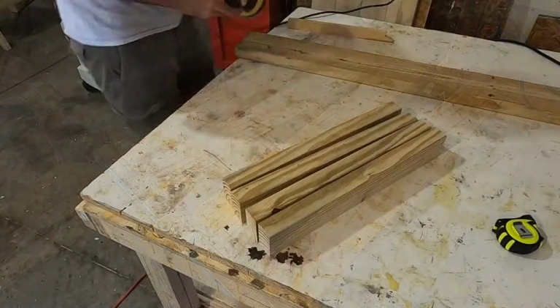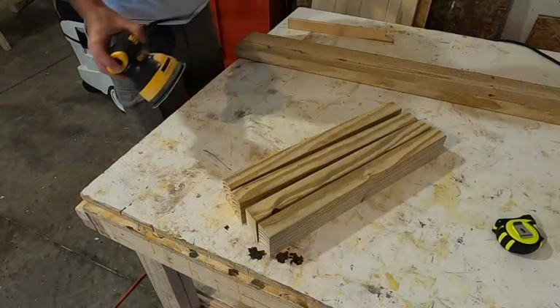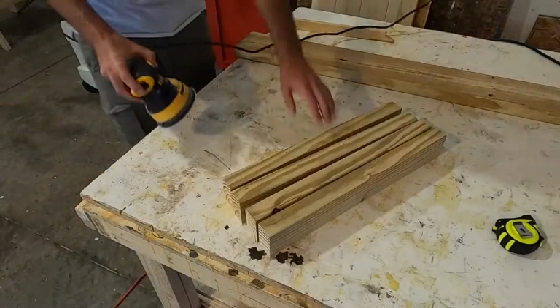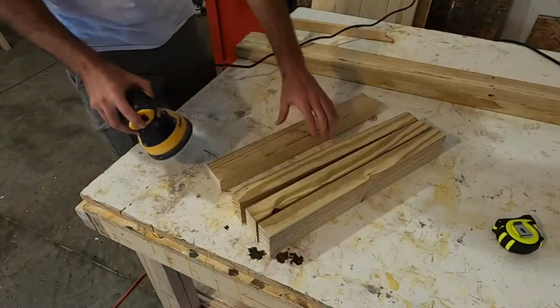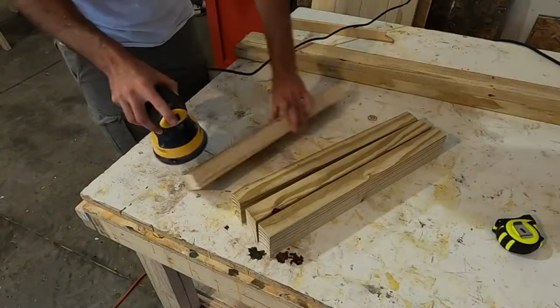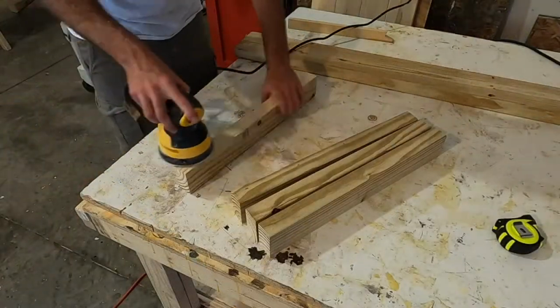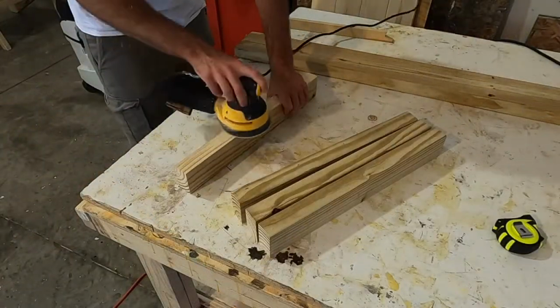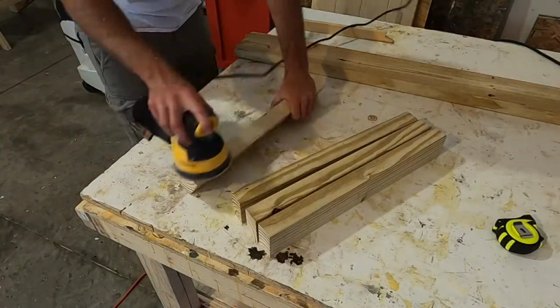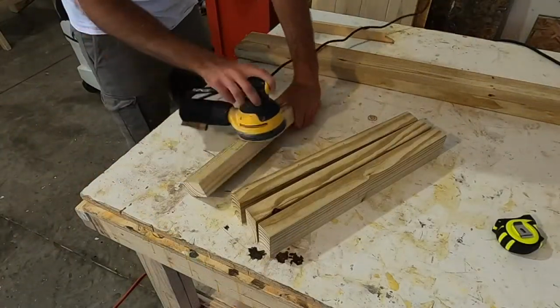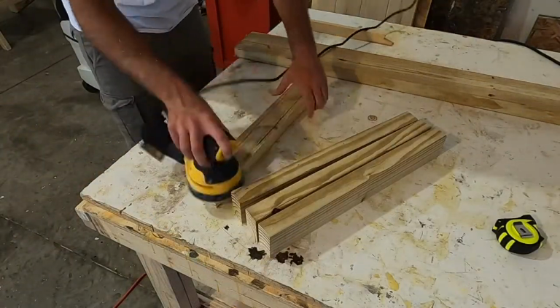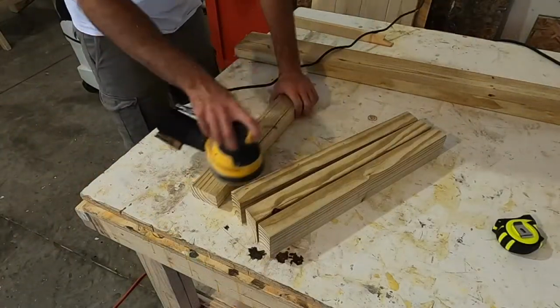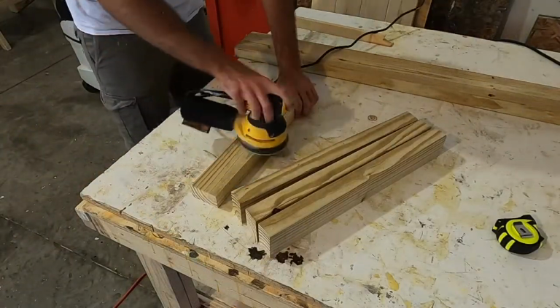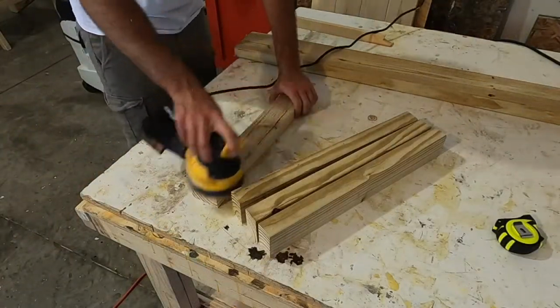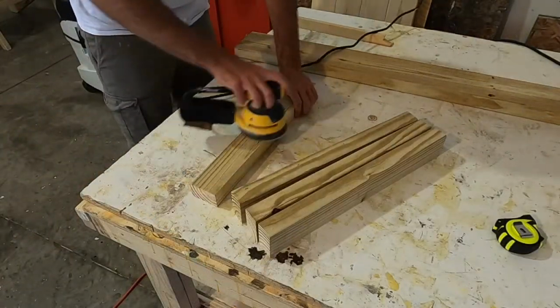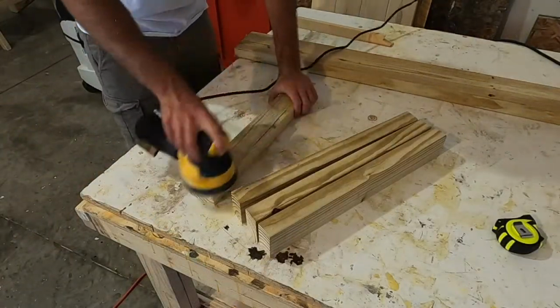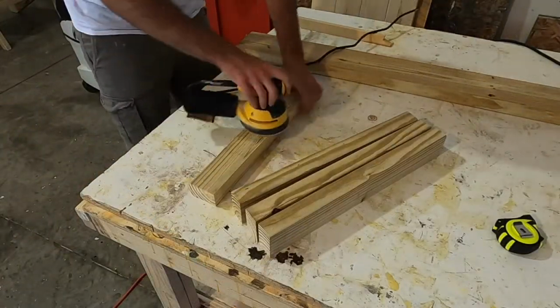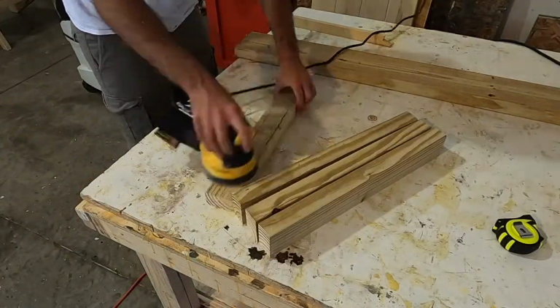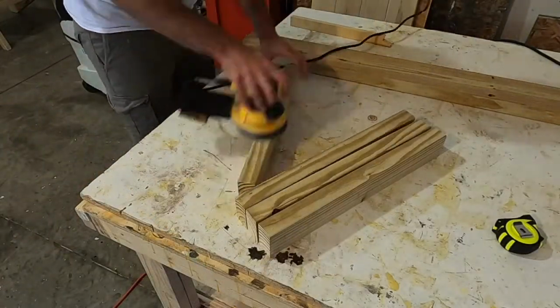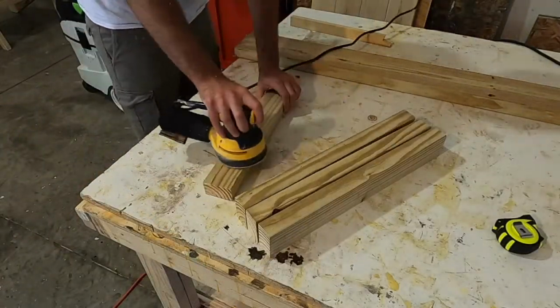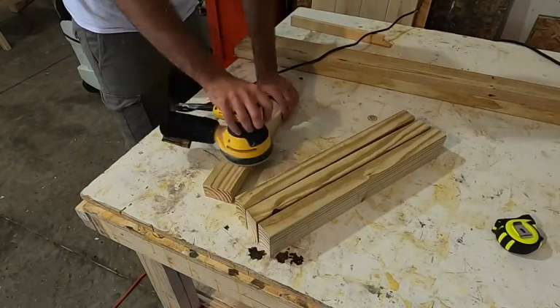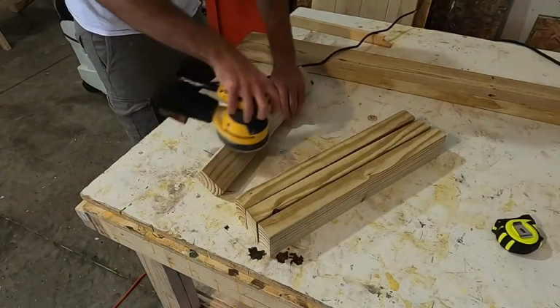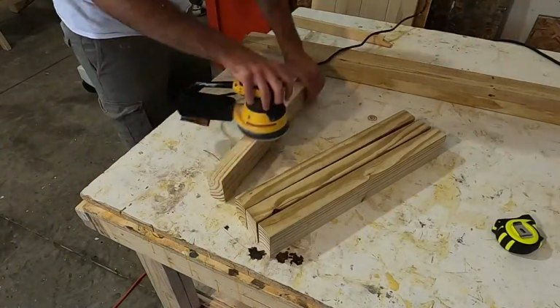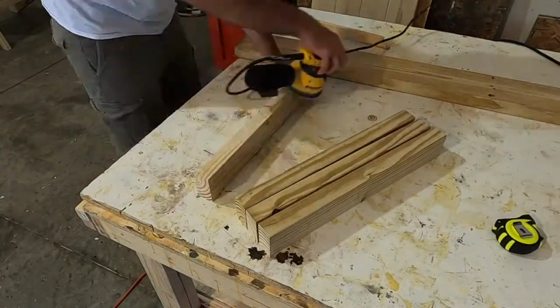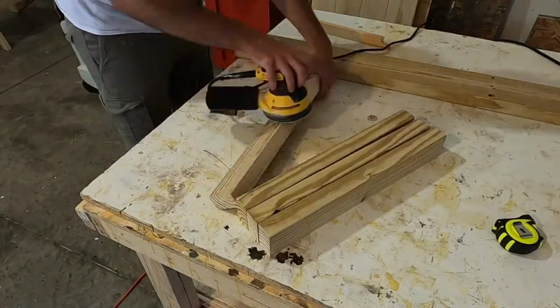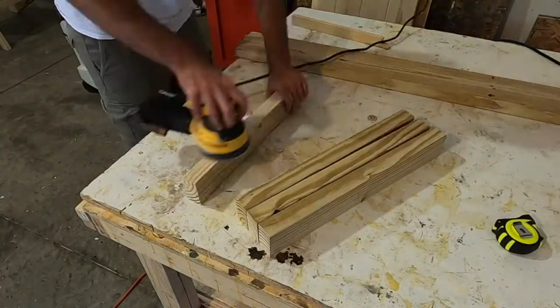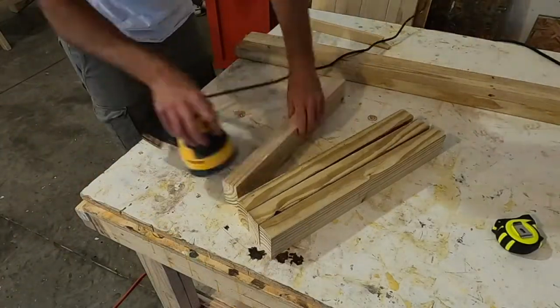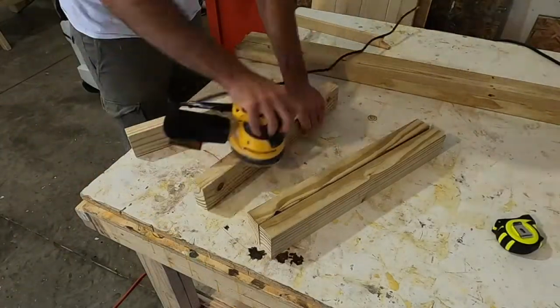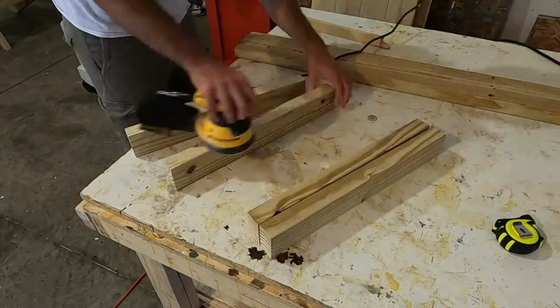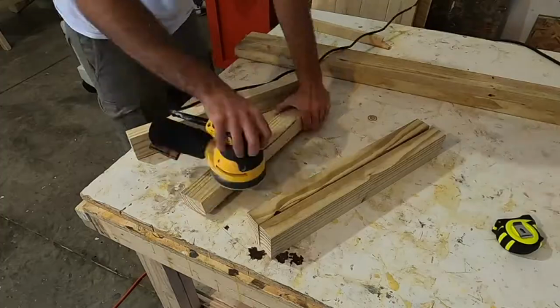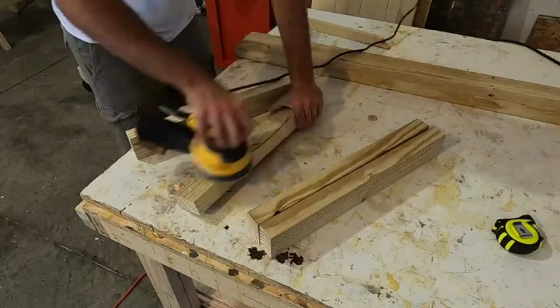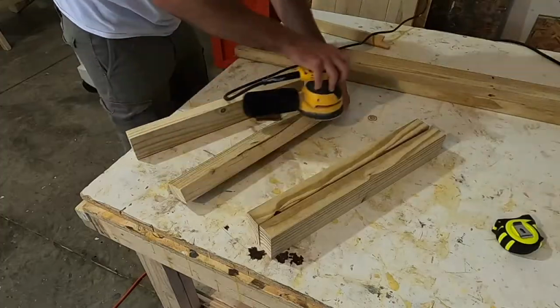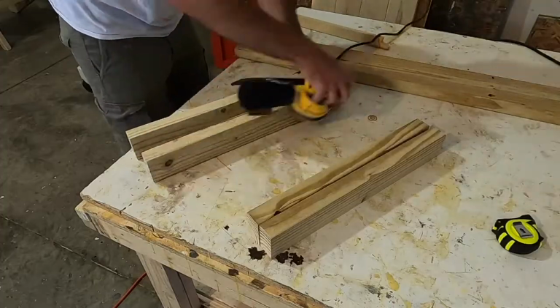Next, I sanded out the sharp edges made from the rip cut as well as any logos that were on the legs.